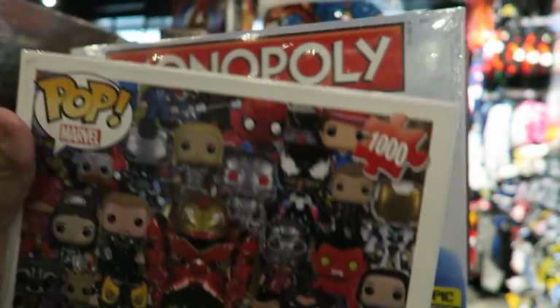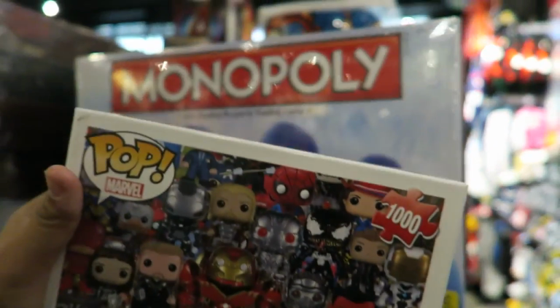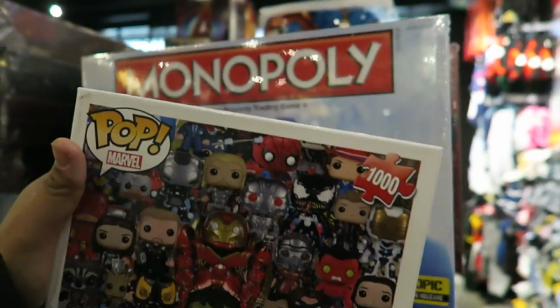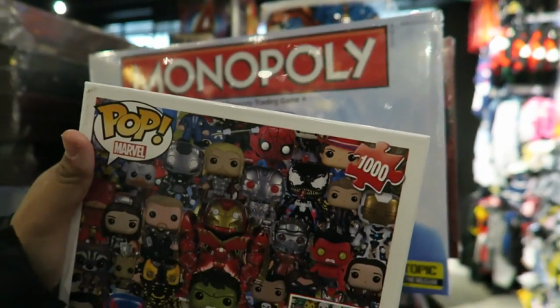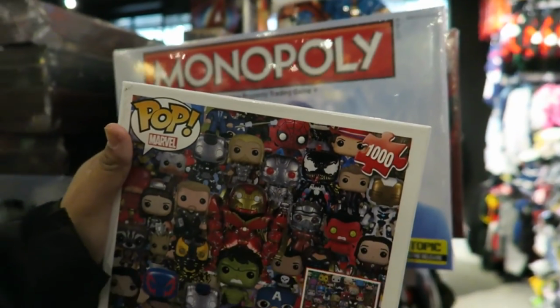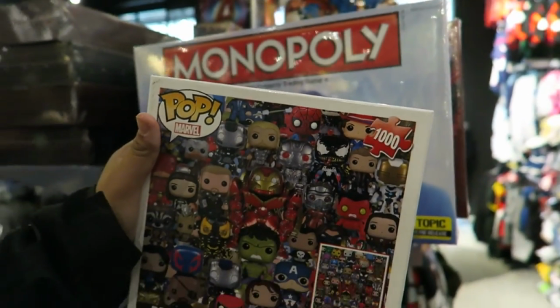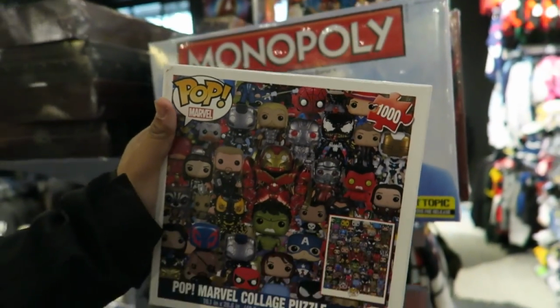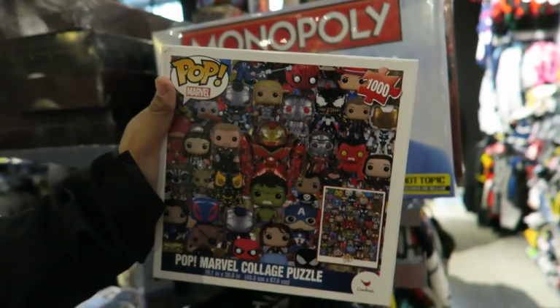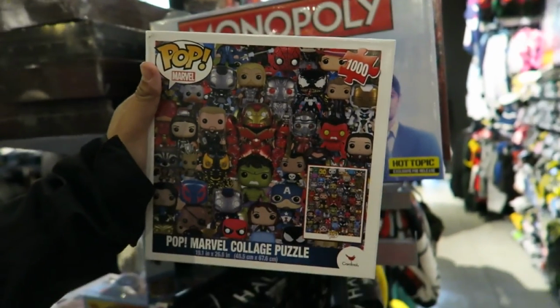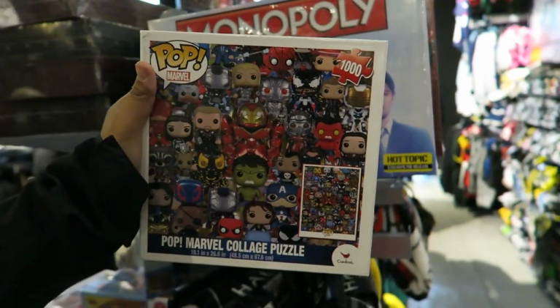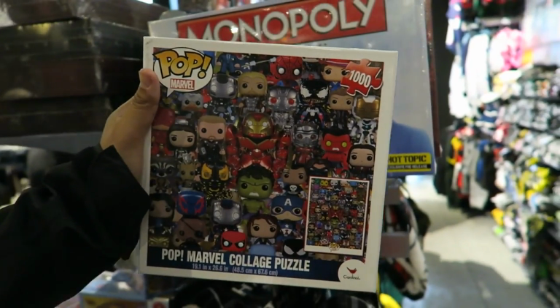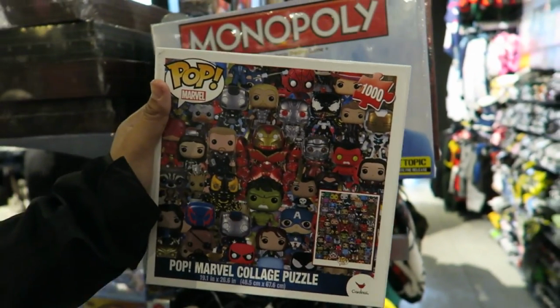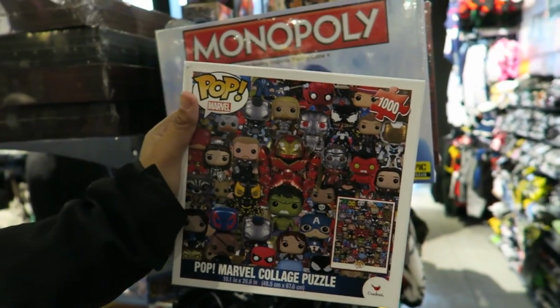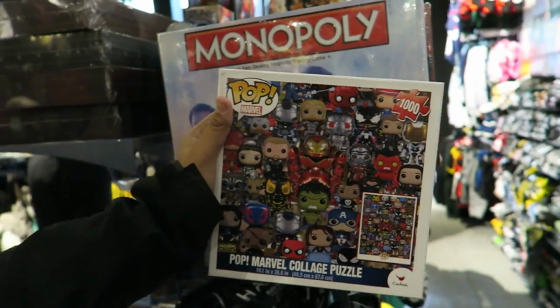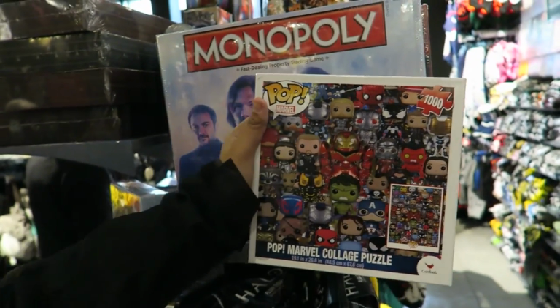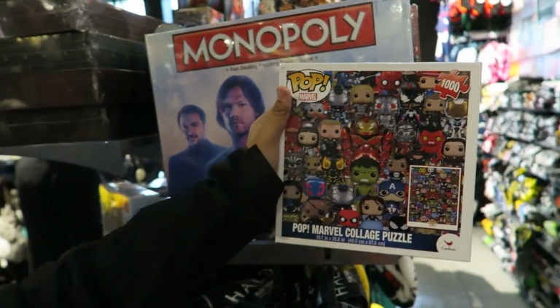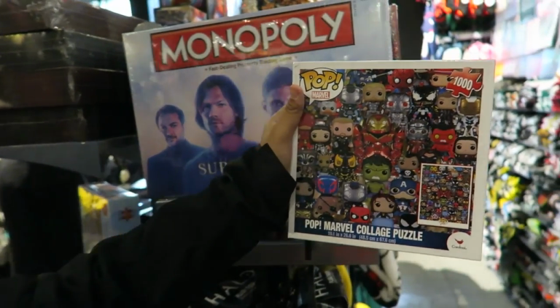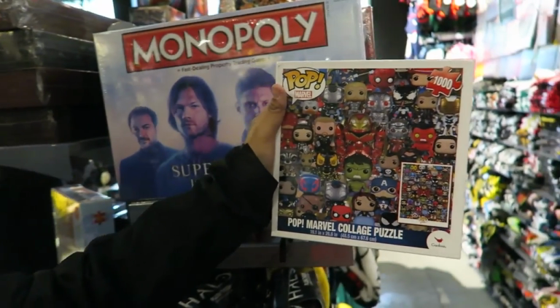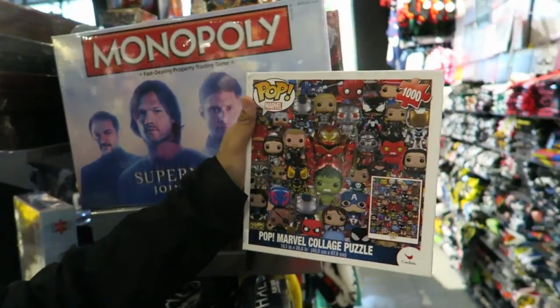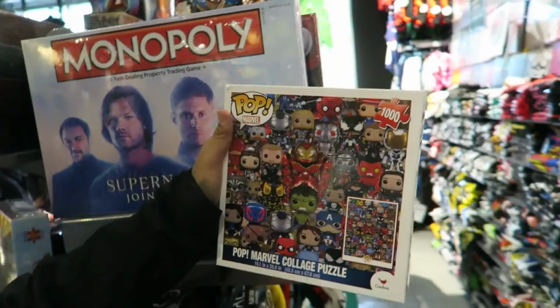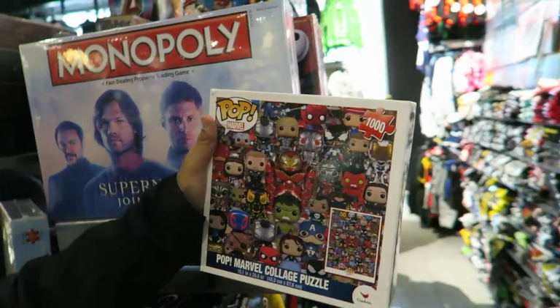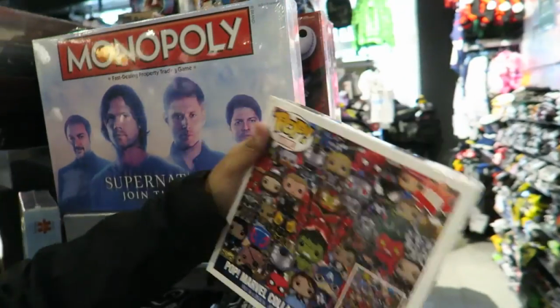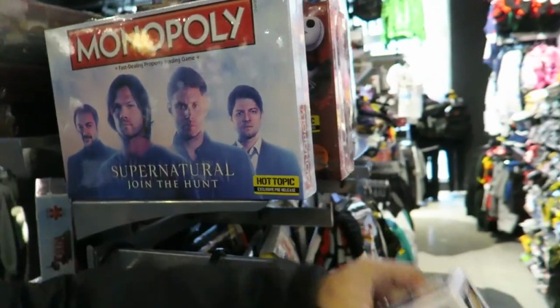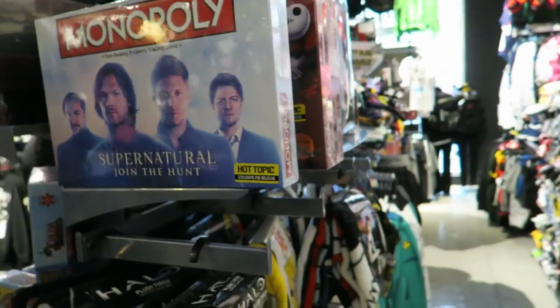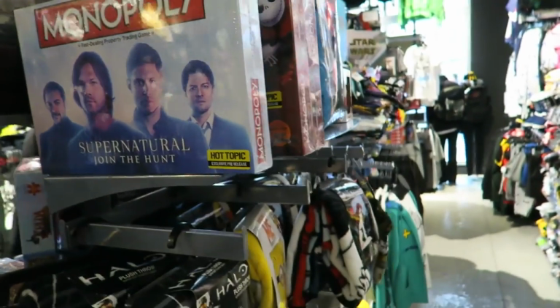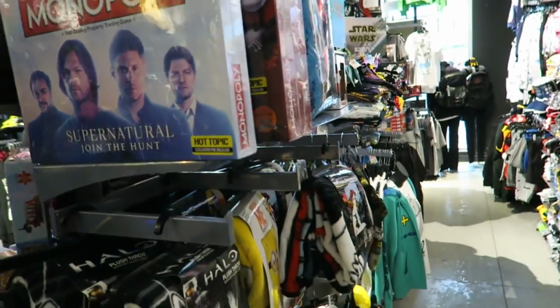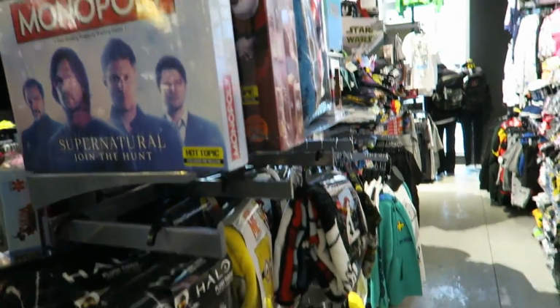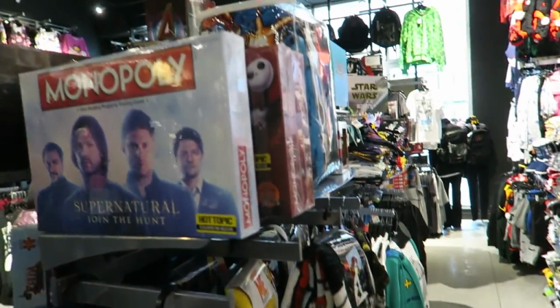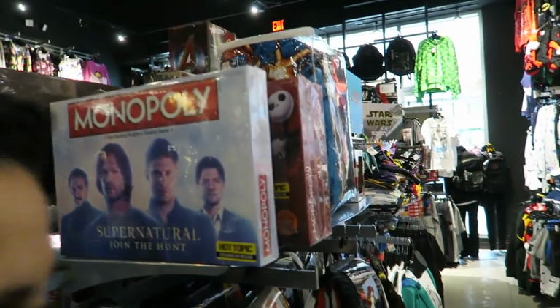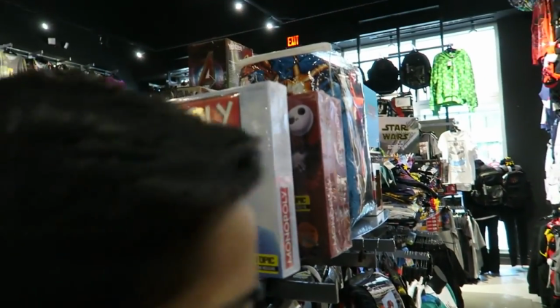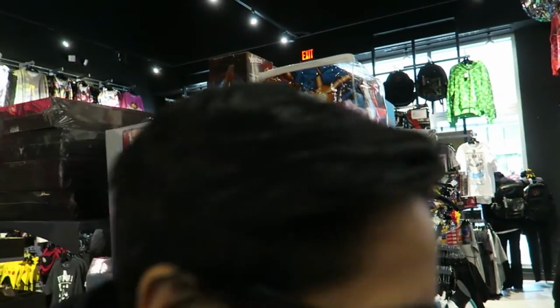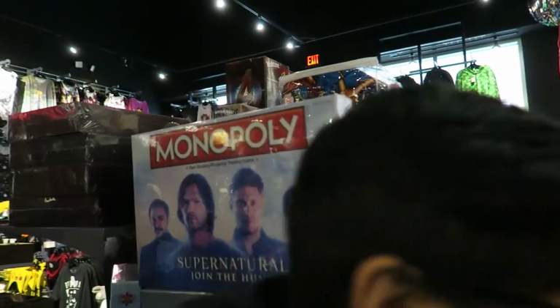And Hina is gonna get the Pop Marvel collage puzzle, so we're gonna try and do it because it's a thousand pieces.